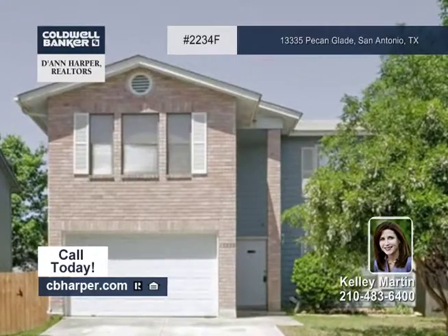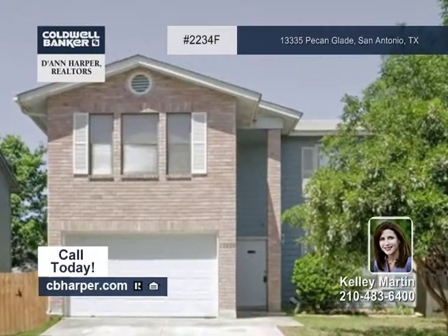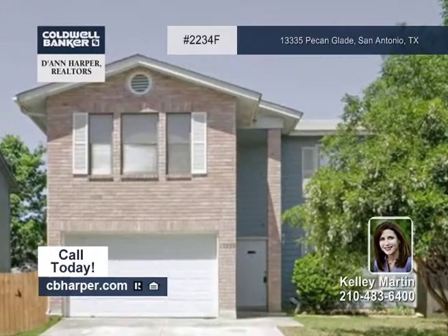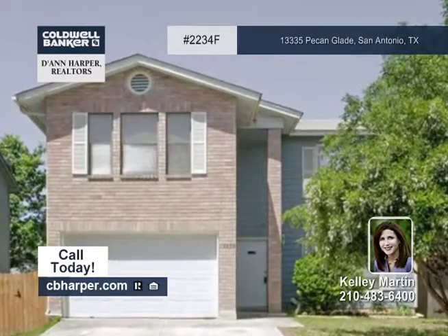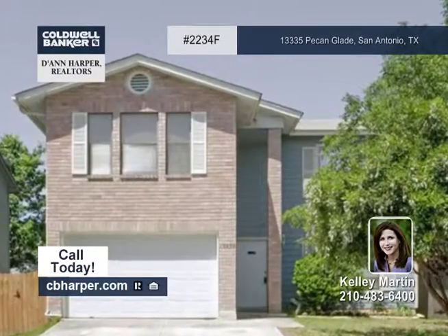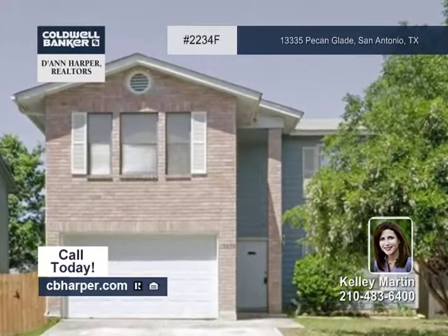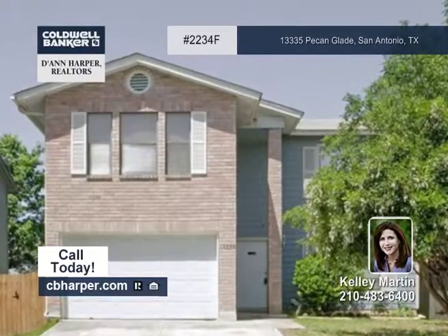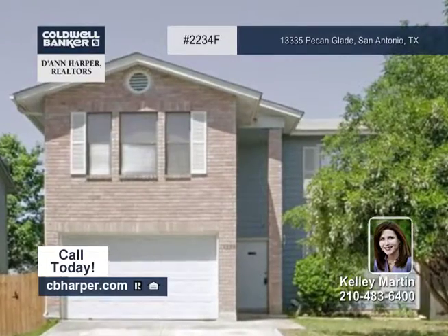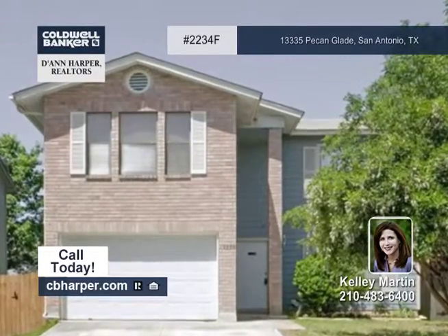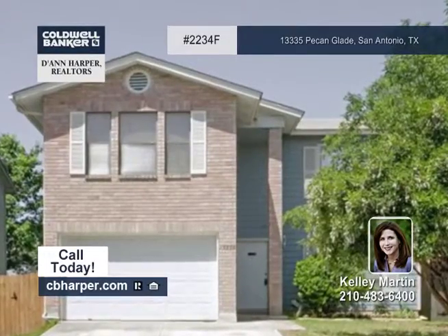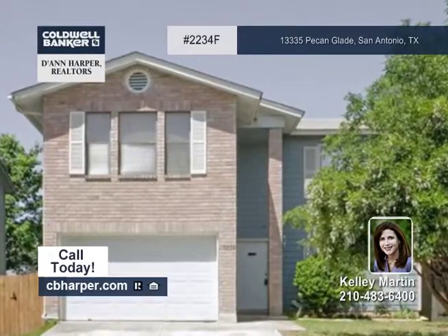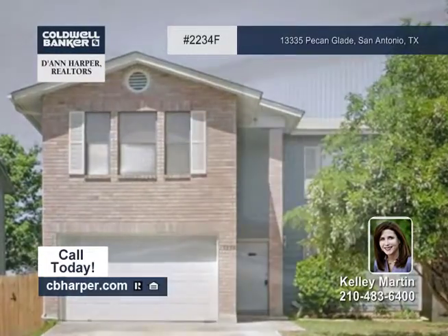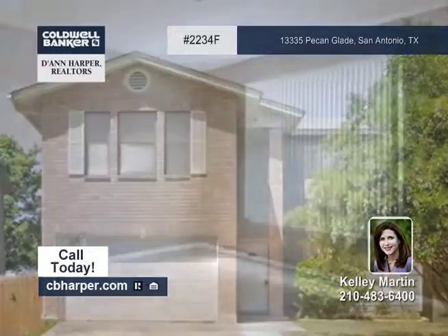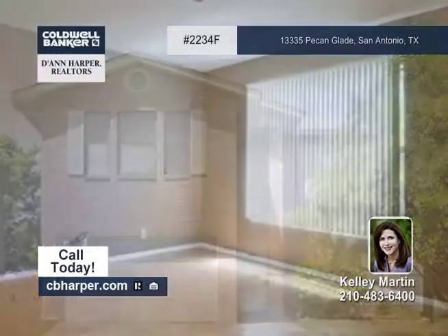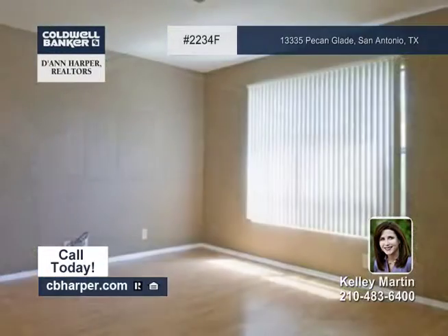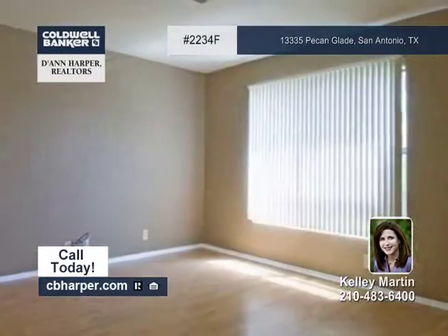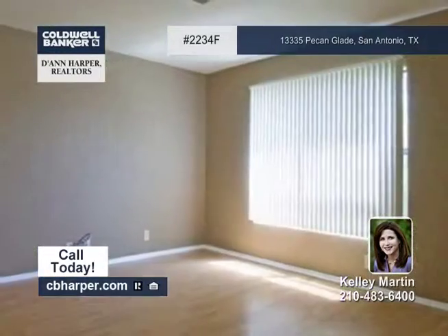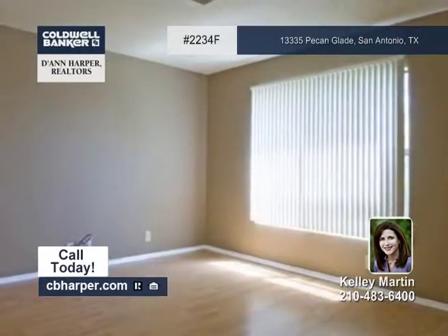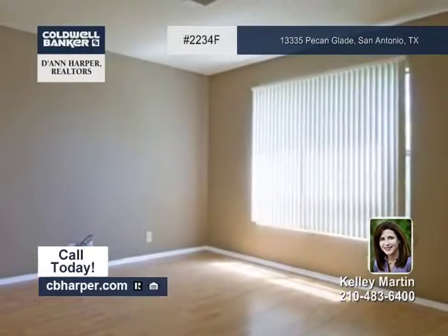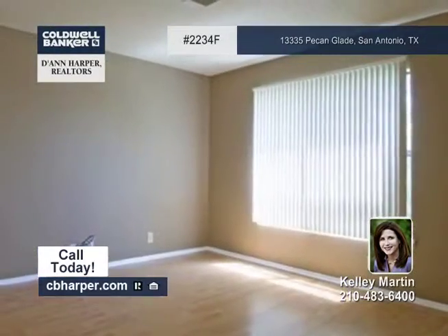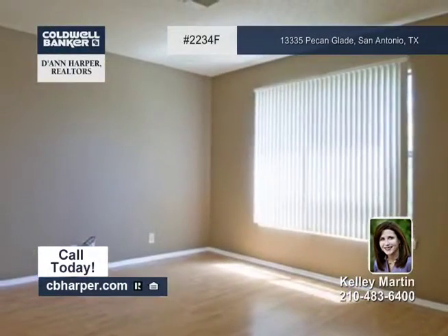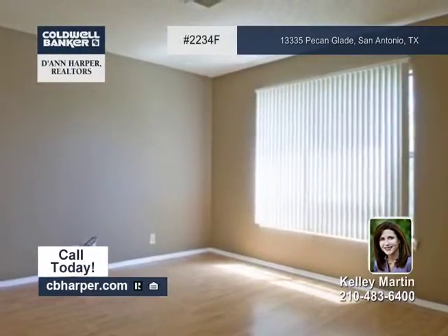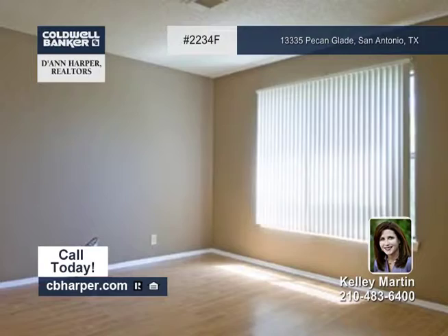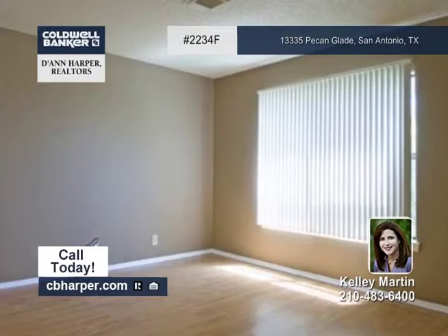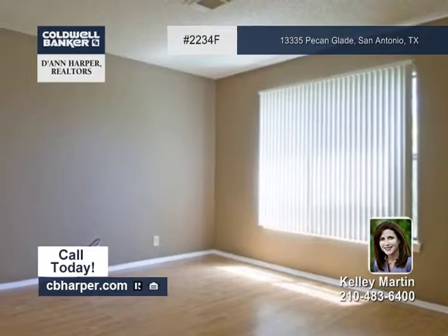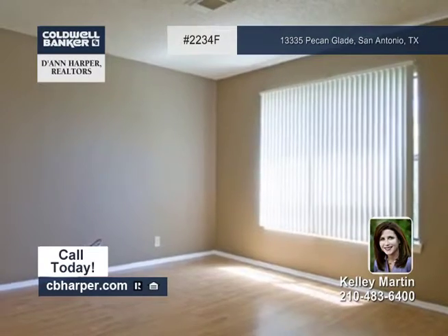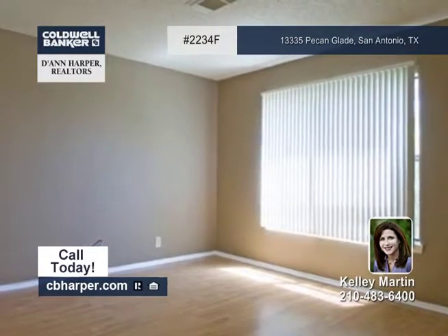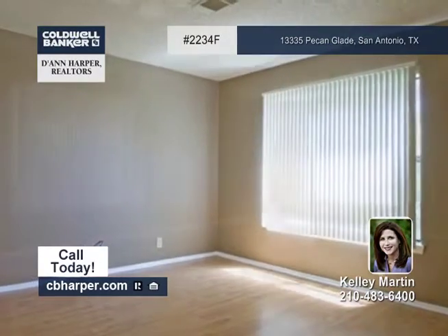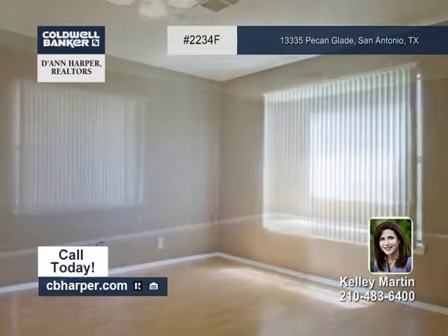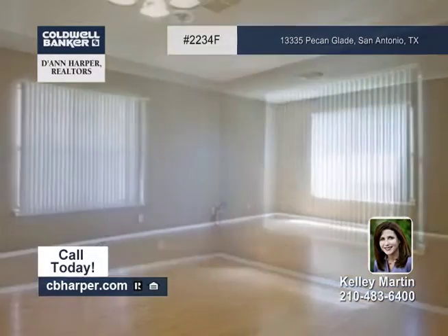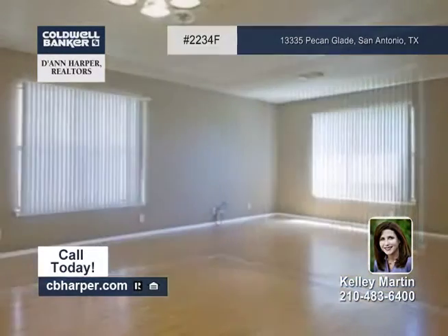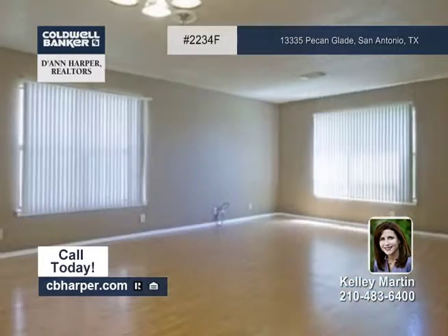This two-story, four-bedroom, two-and-a-half bath home has been exceptionally maintained and is move-in ready.